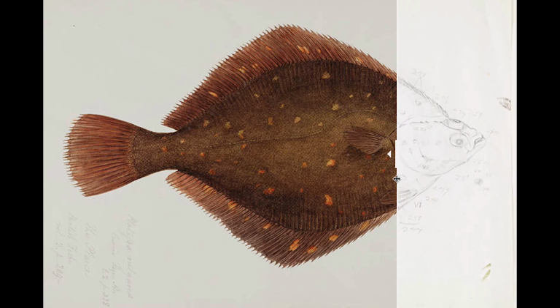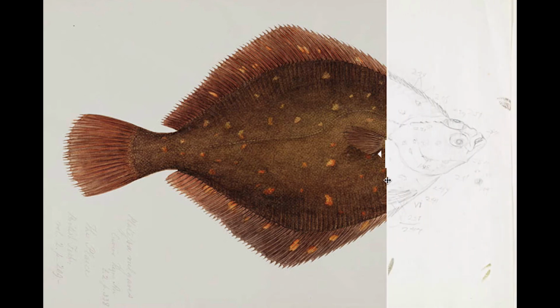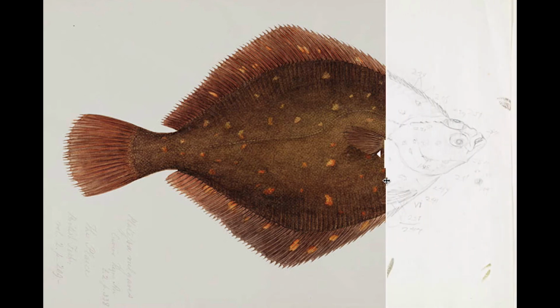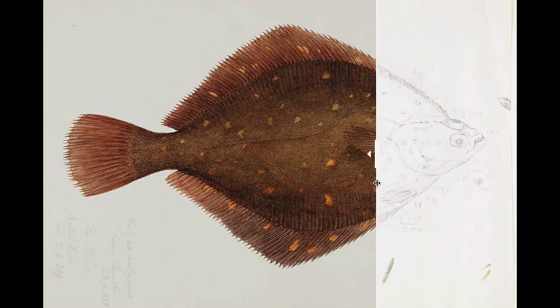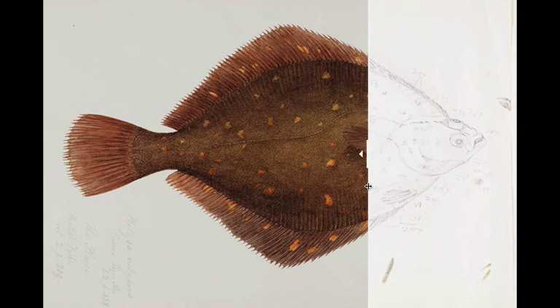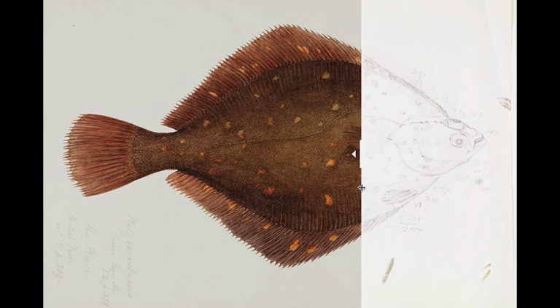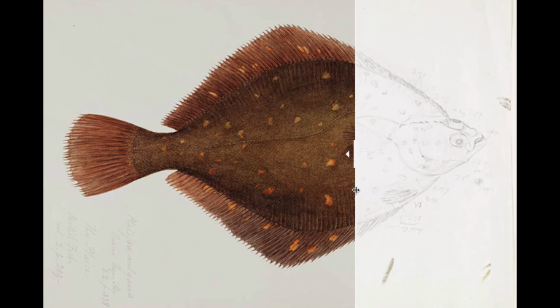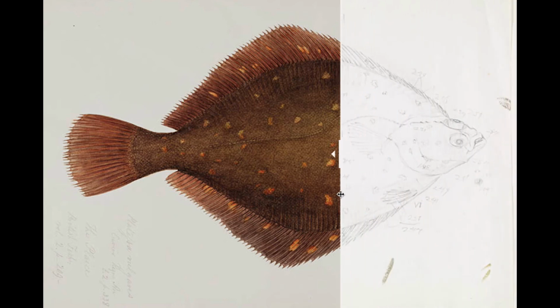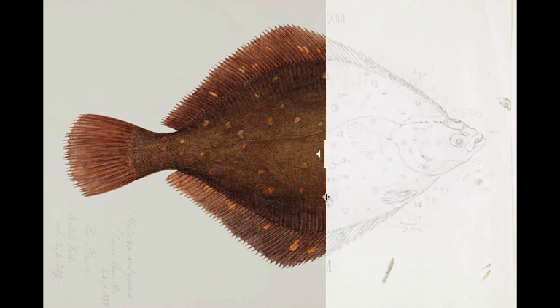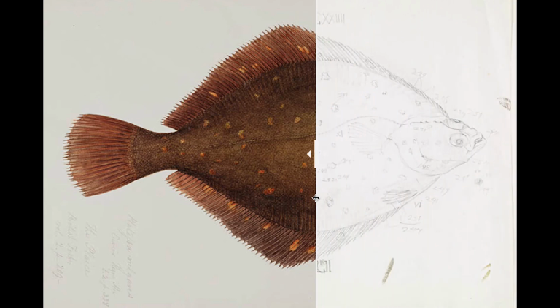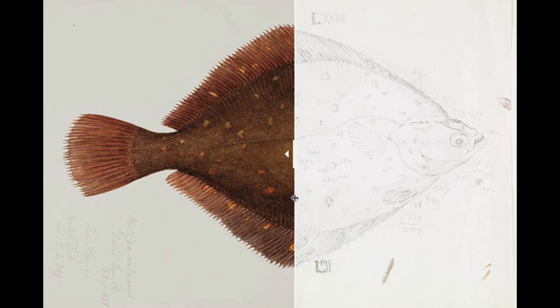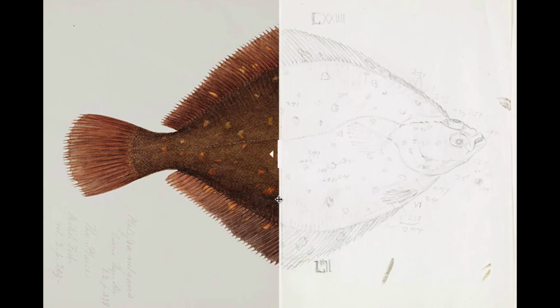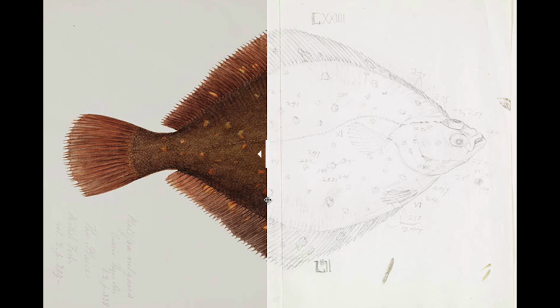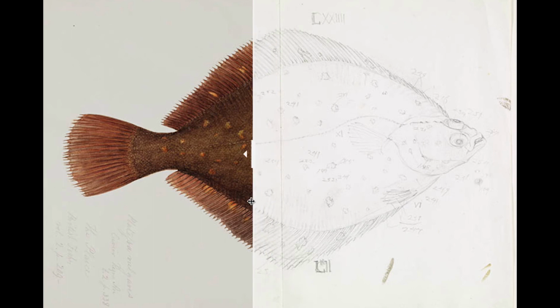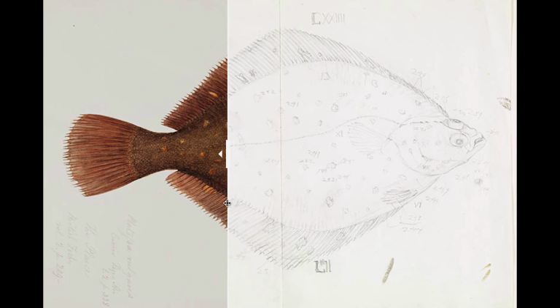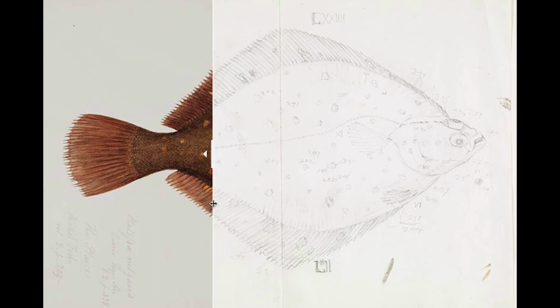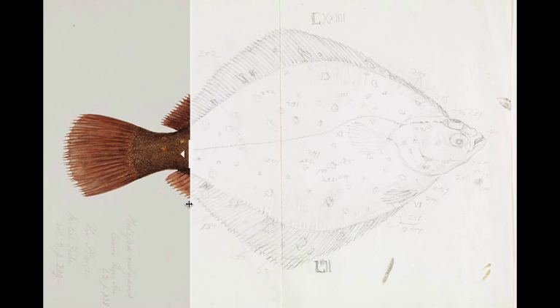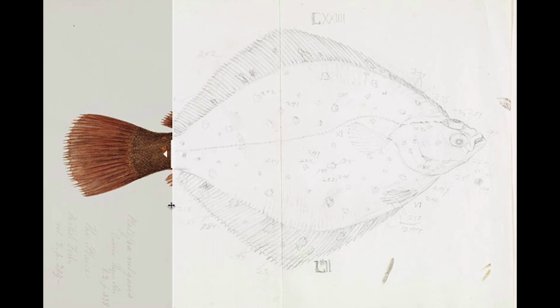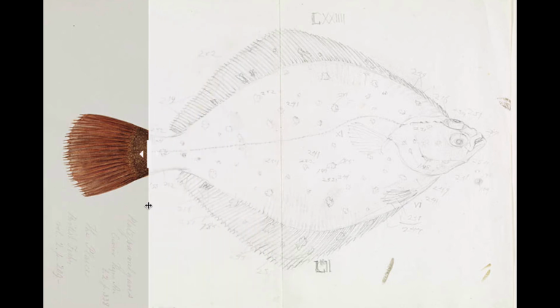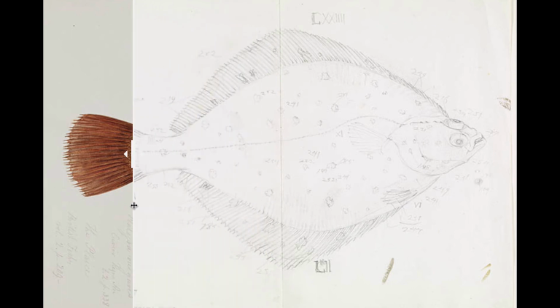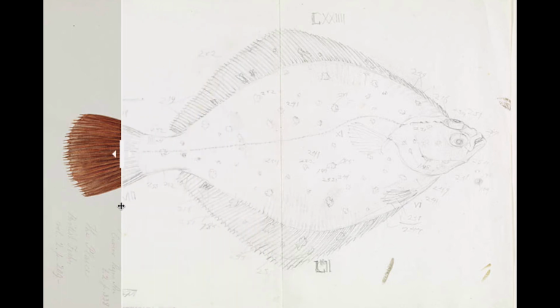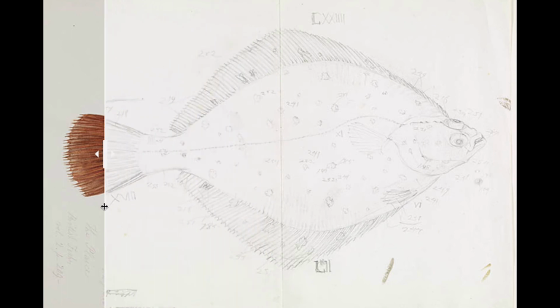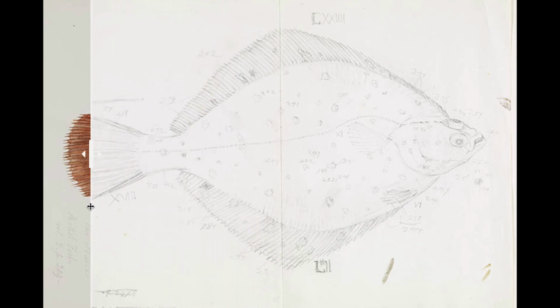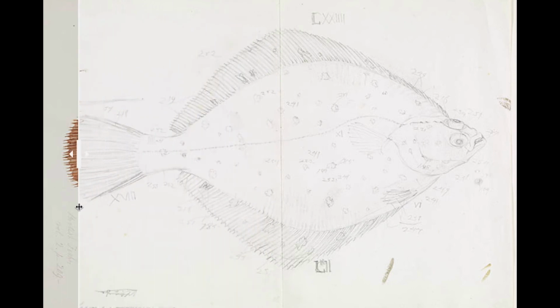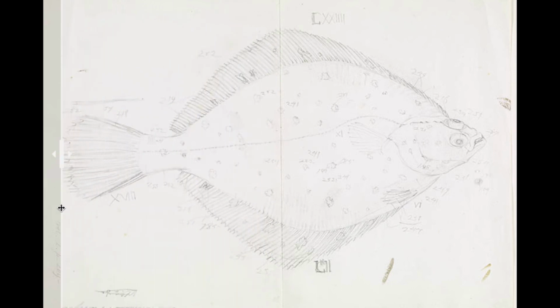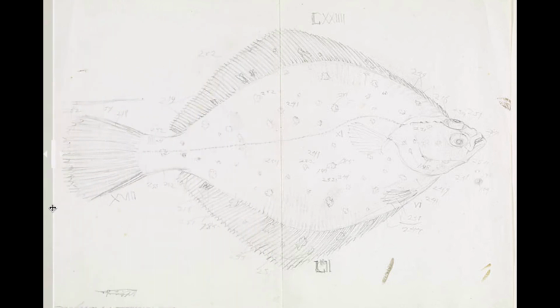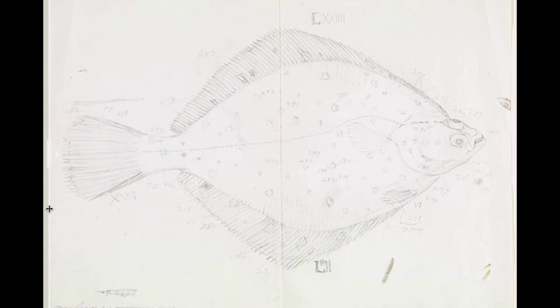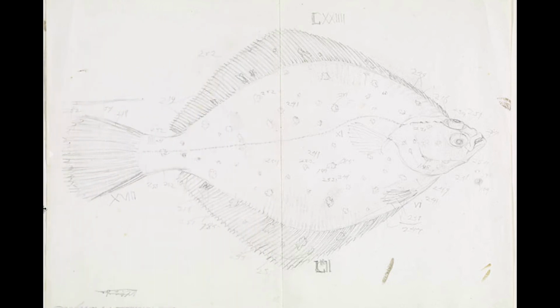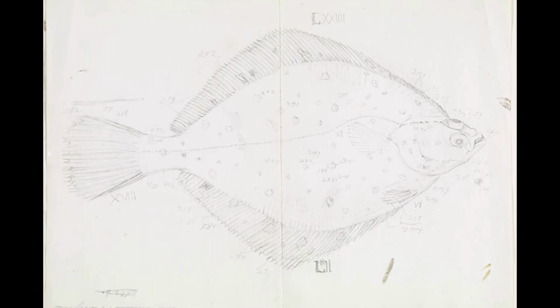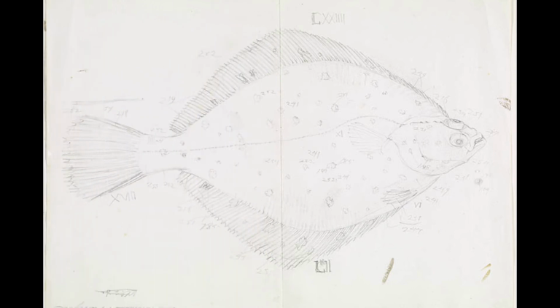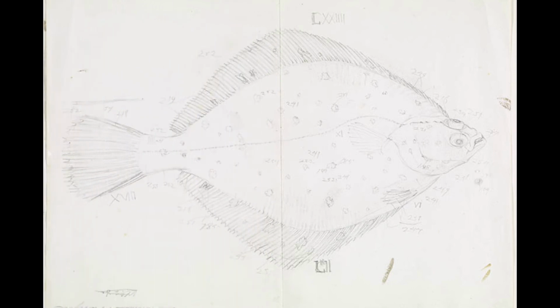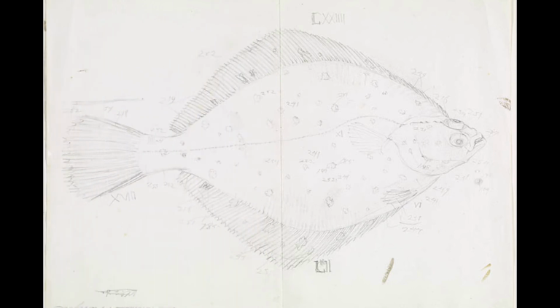And I must say, the first time I saw this, I was absolutely astonished to see his technique become live in front of me.